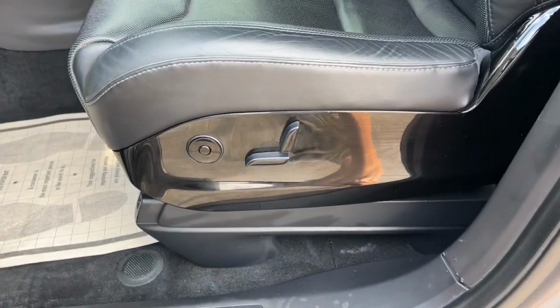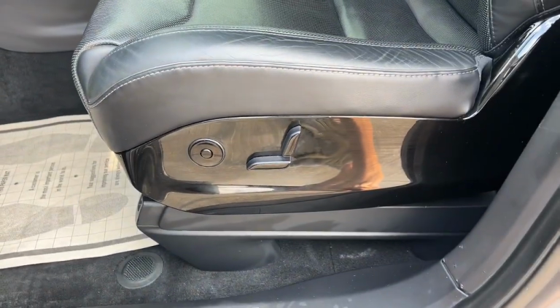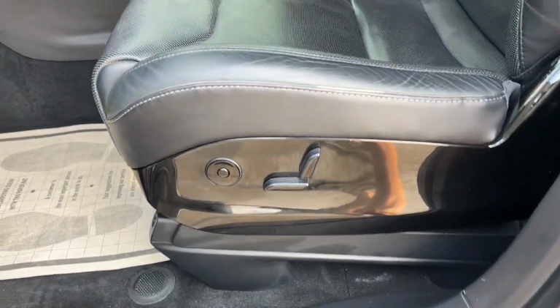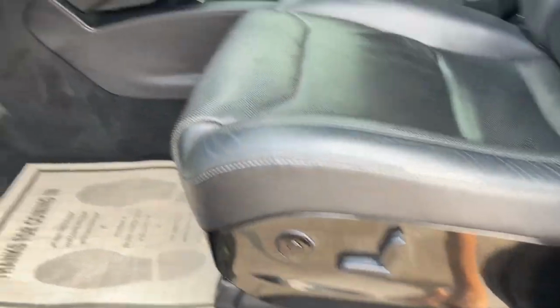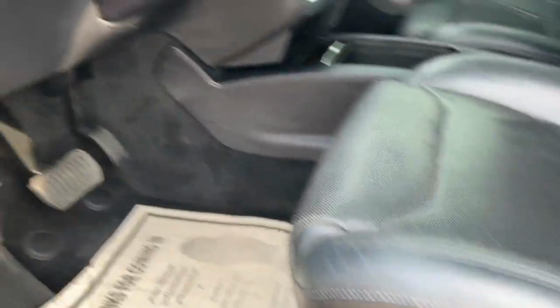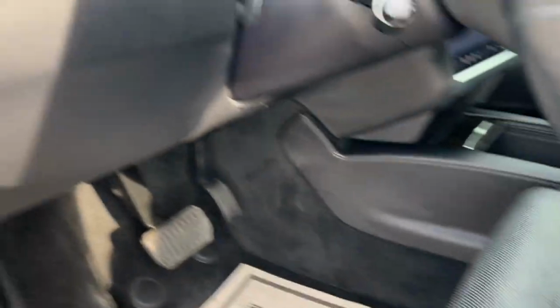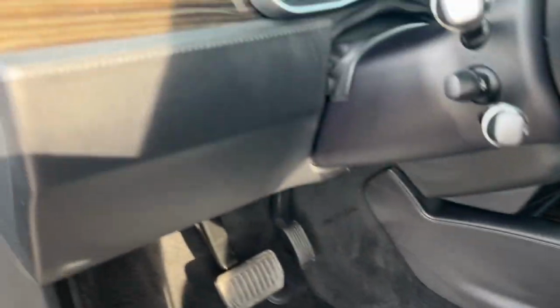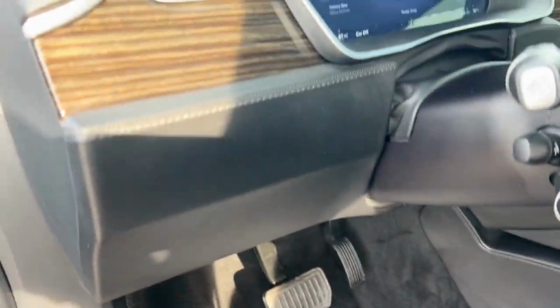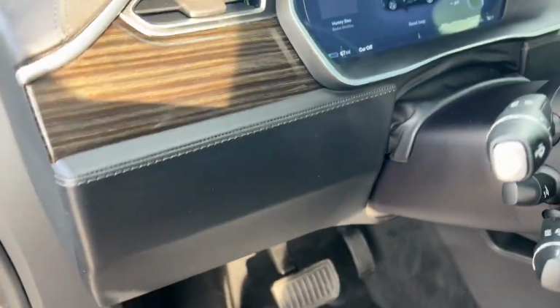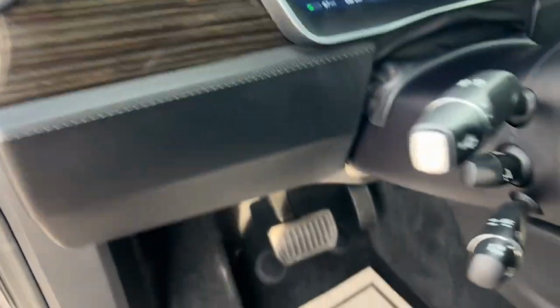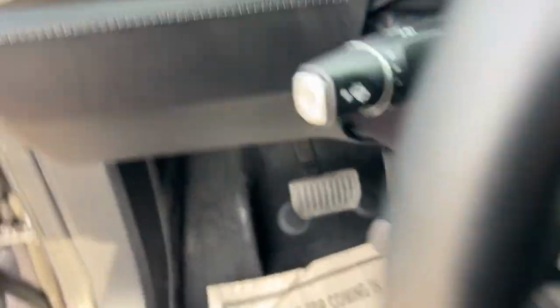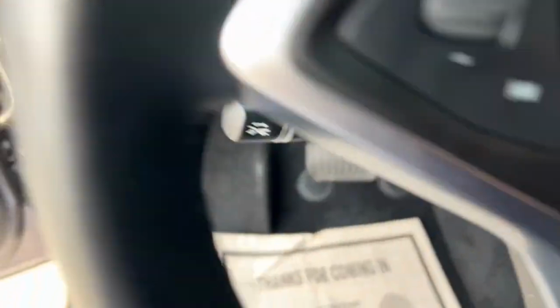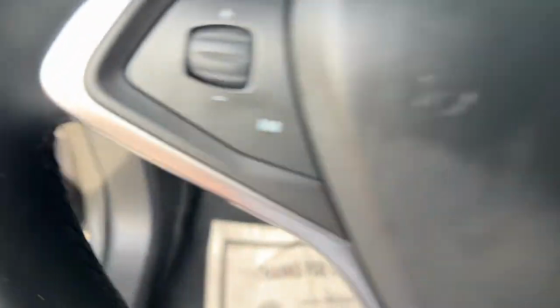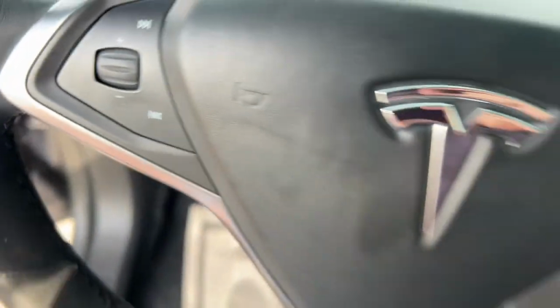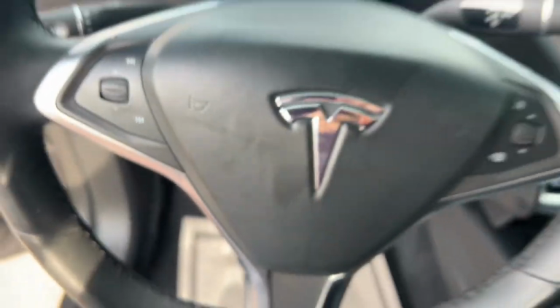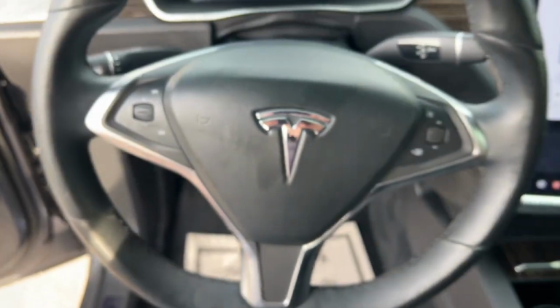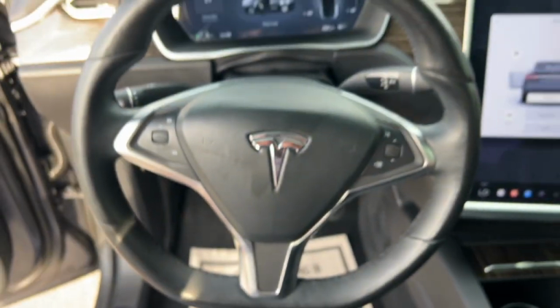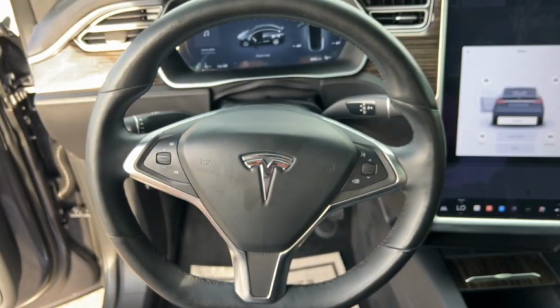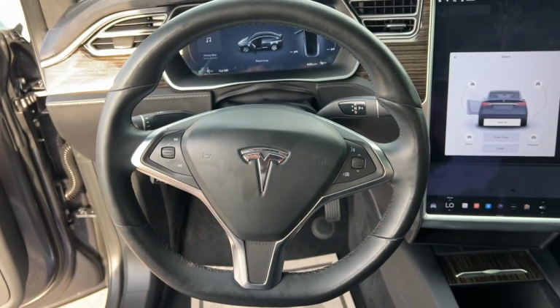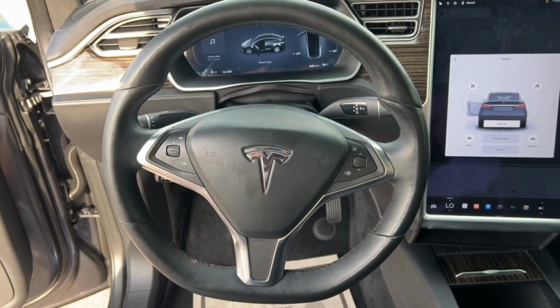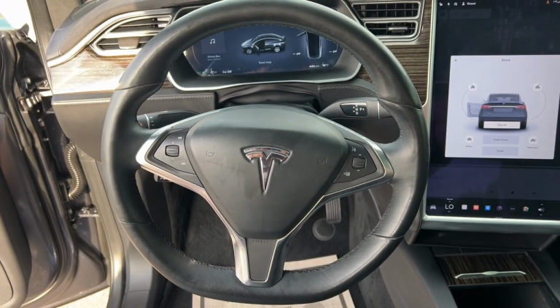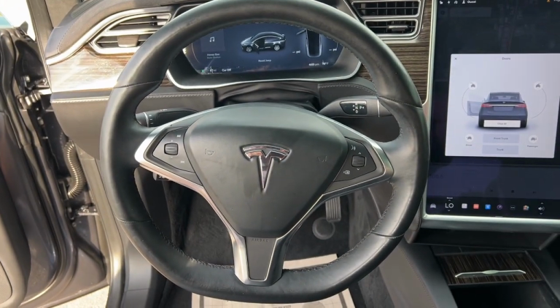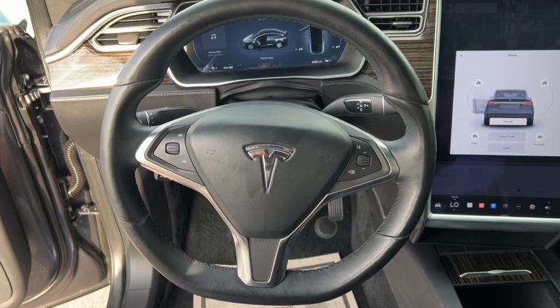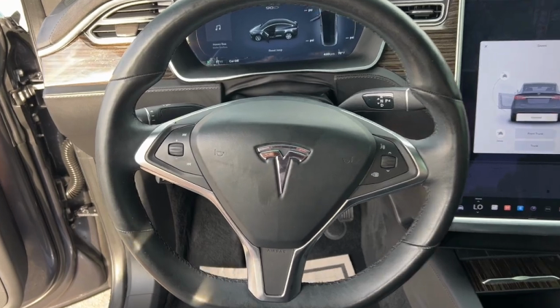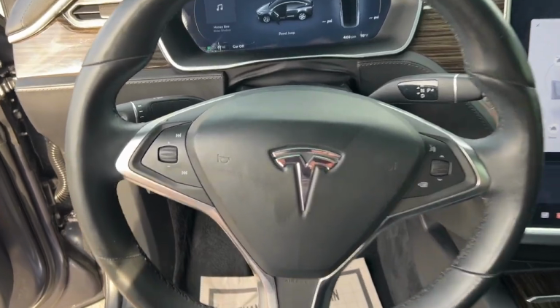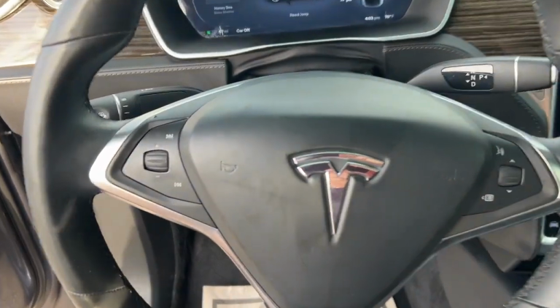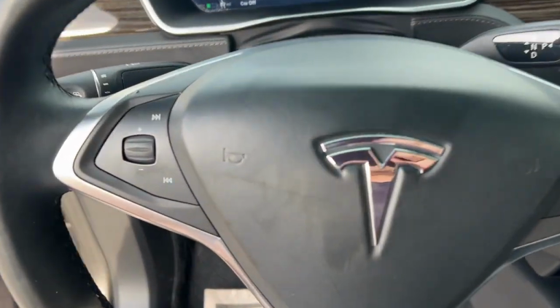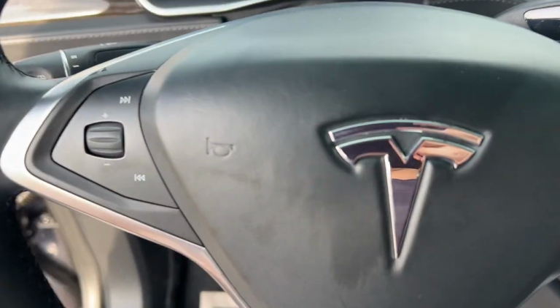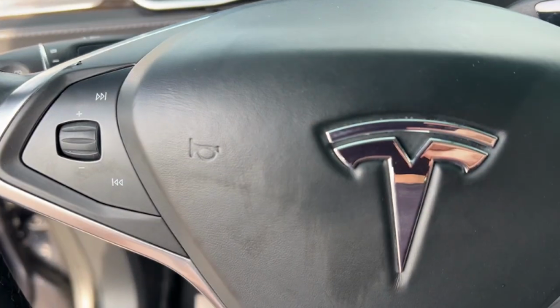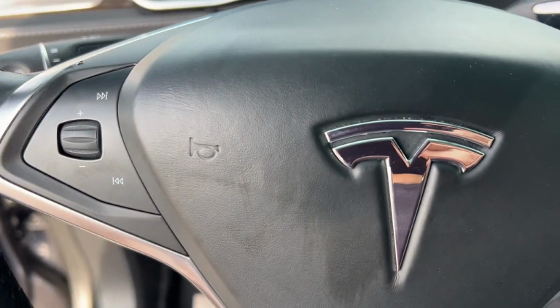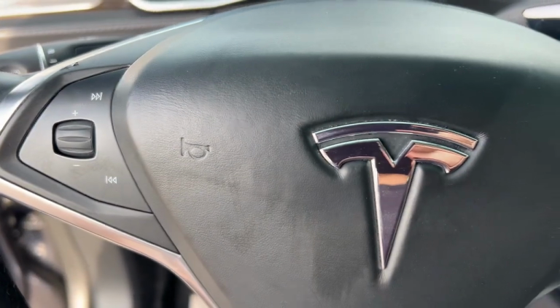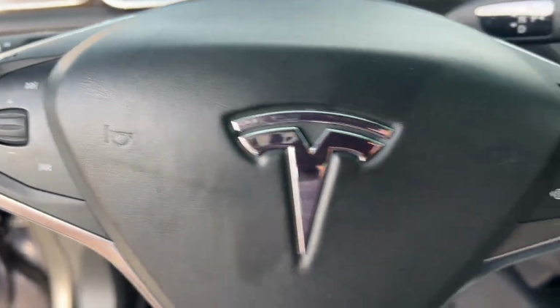See for yourself when you take it out for a test drive. Our professional staff looks forward to giving you excellent service.